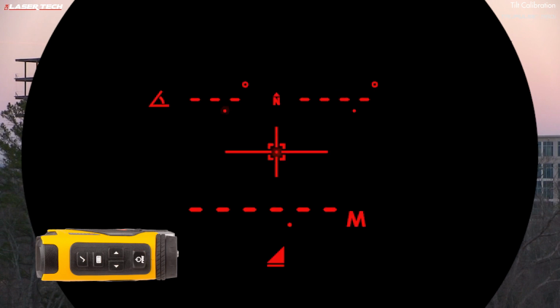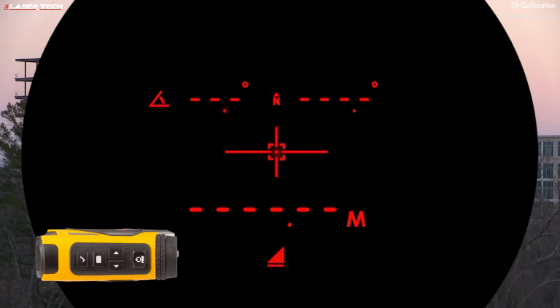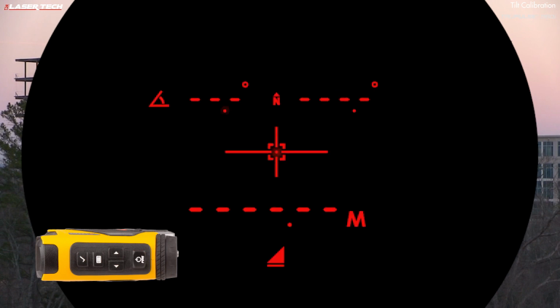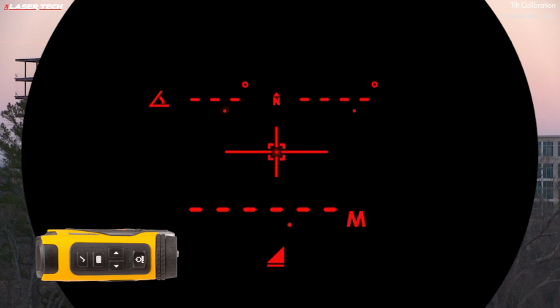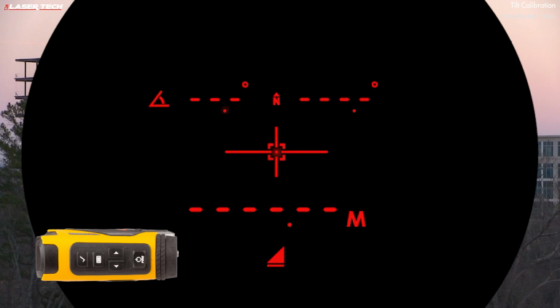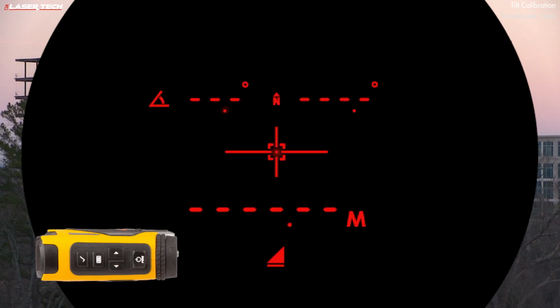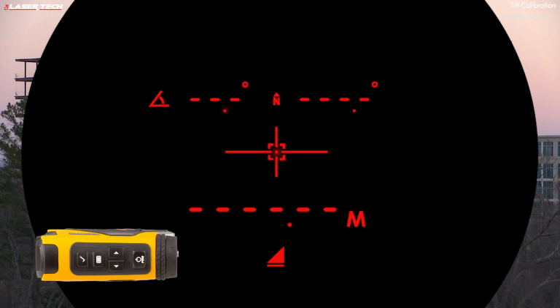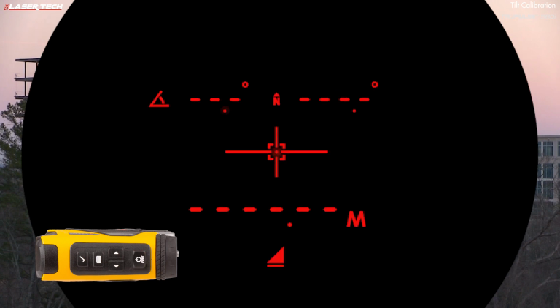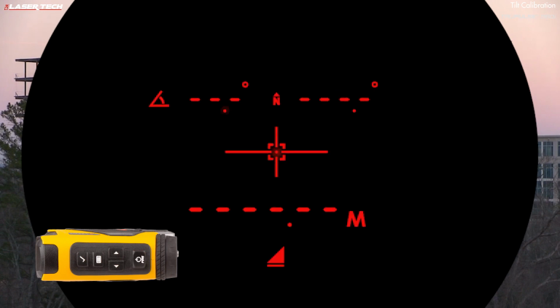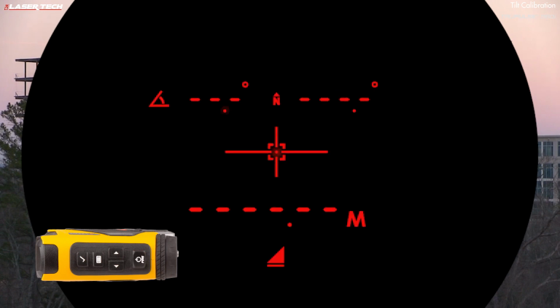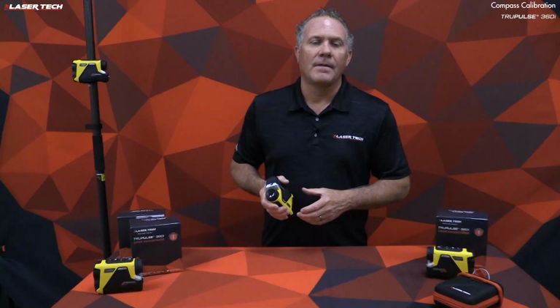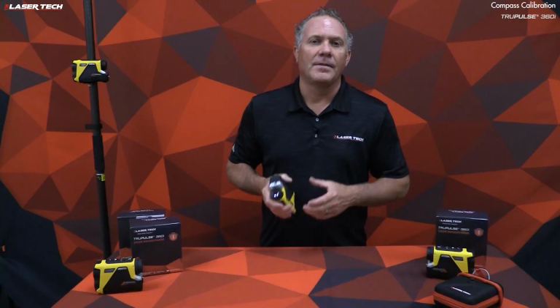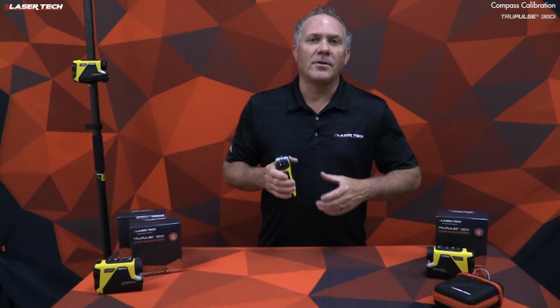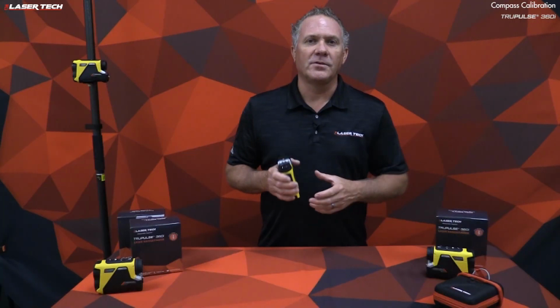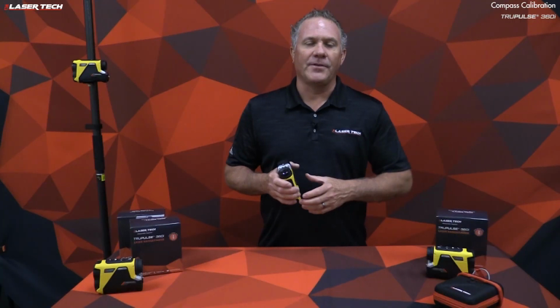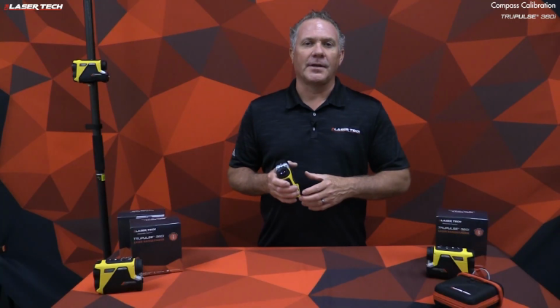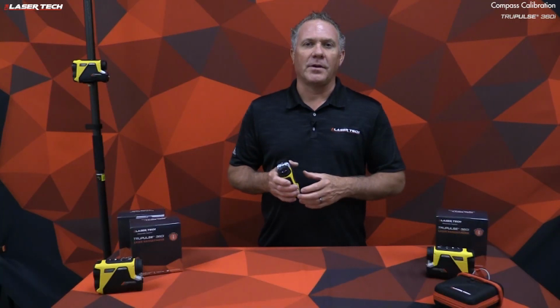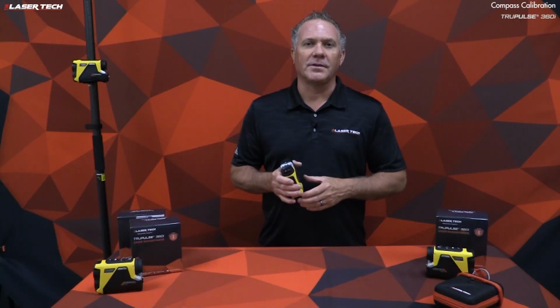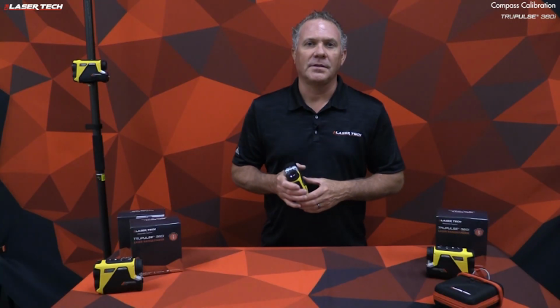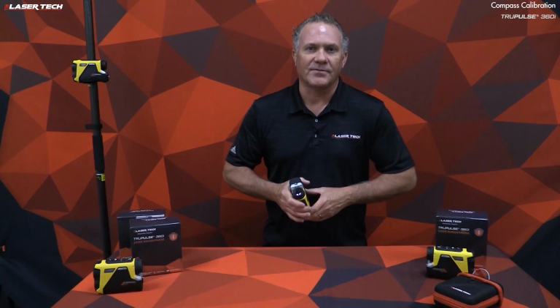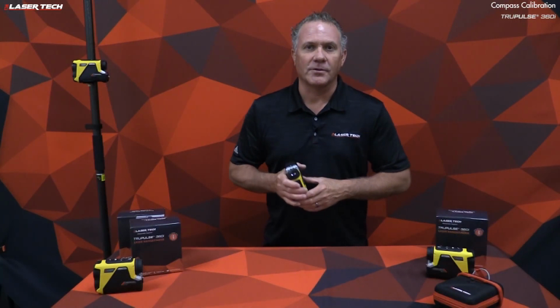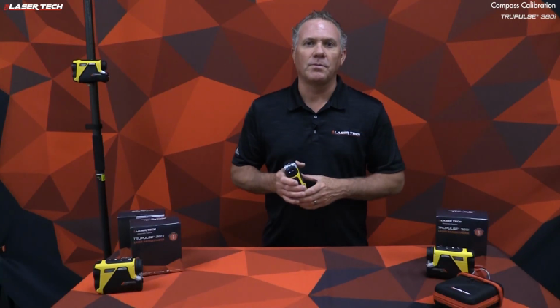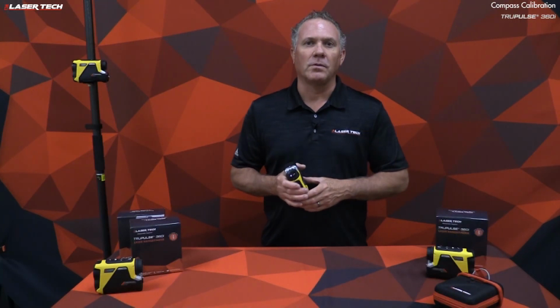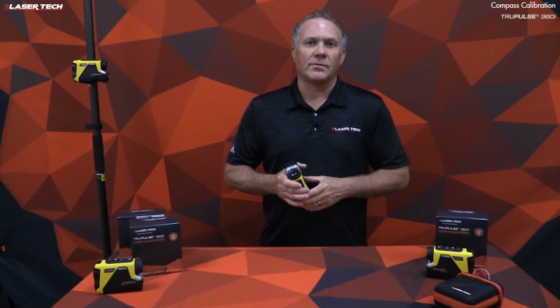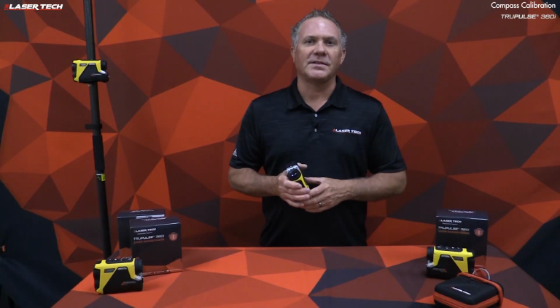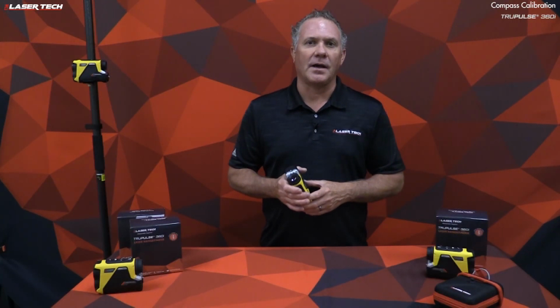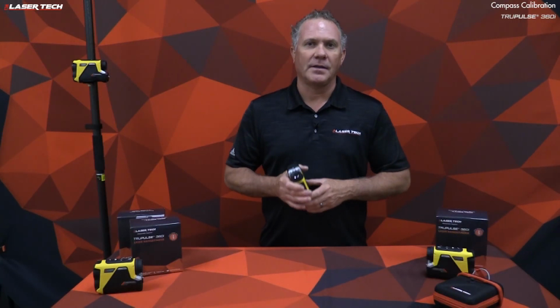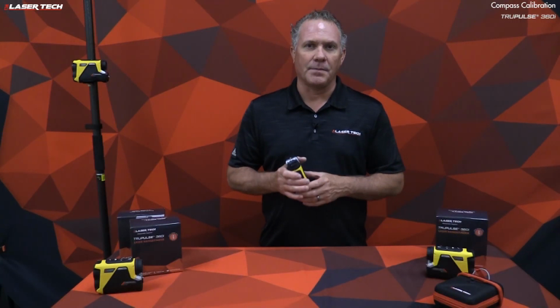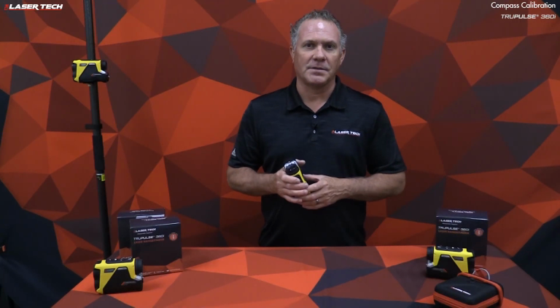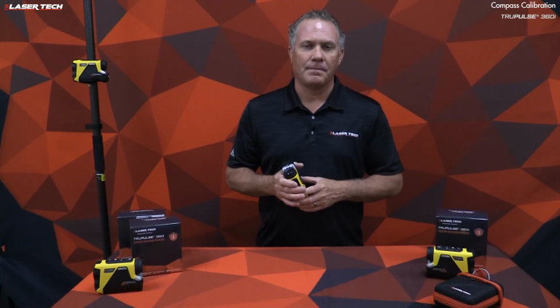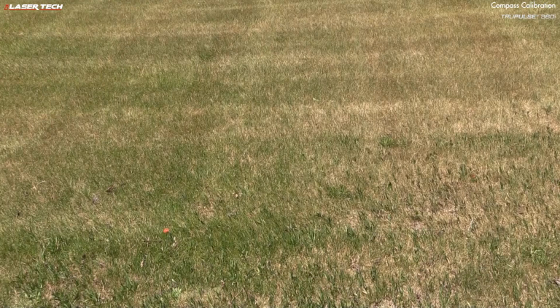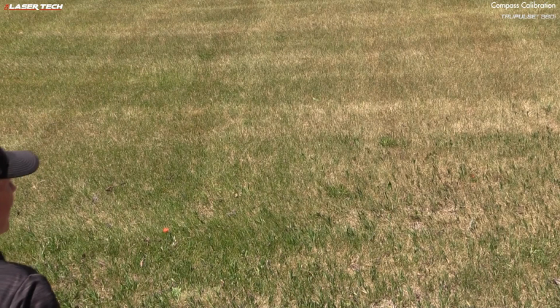The display says pass, so the tilt calibration is complete. Press the fire button and the tilt sensor has been recalibrated.